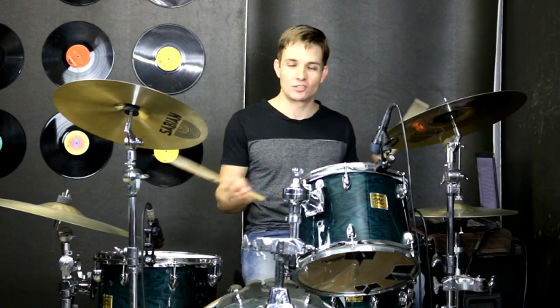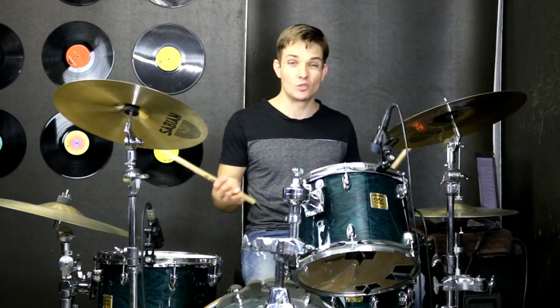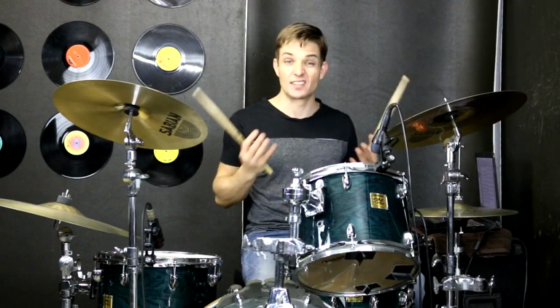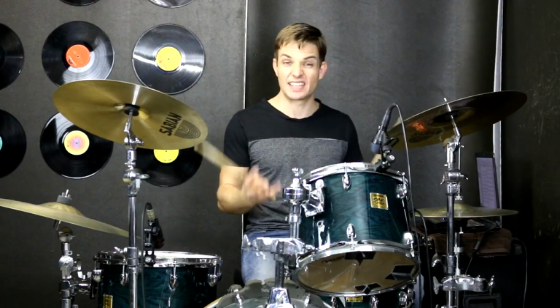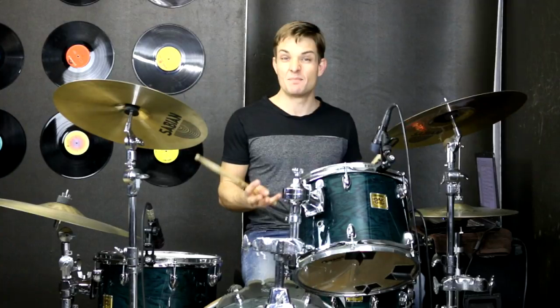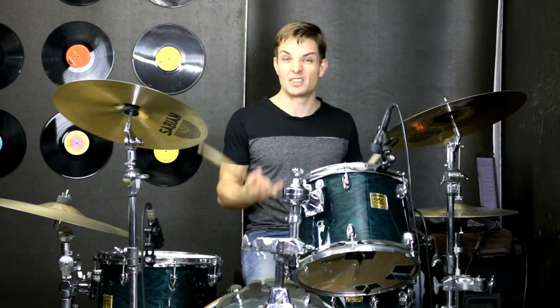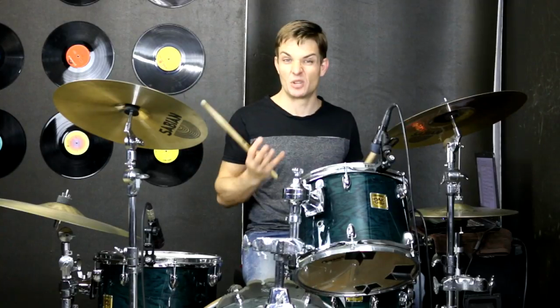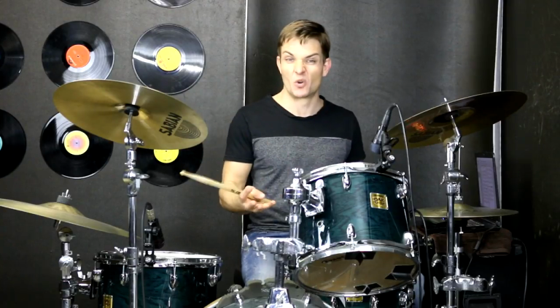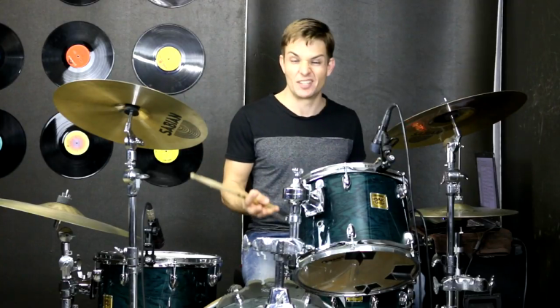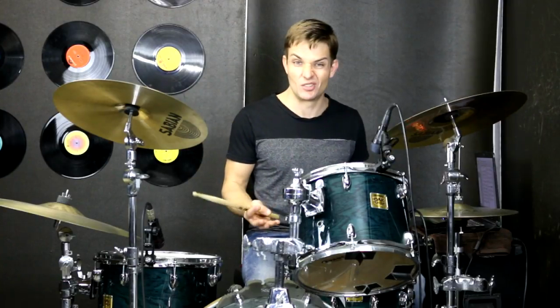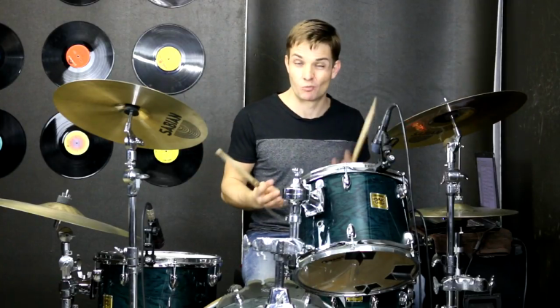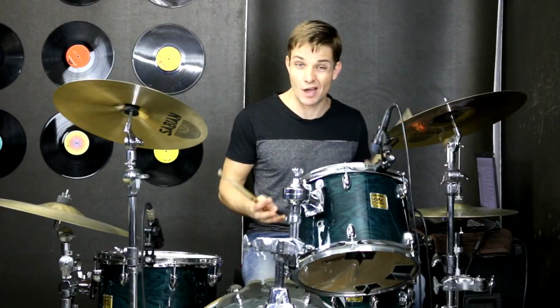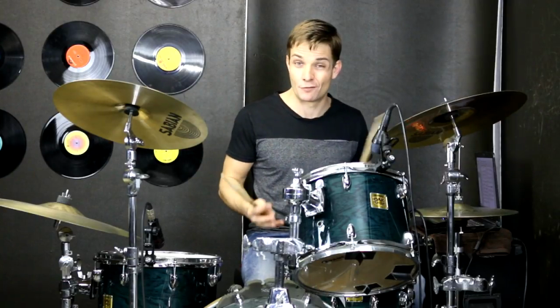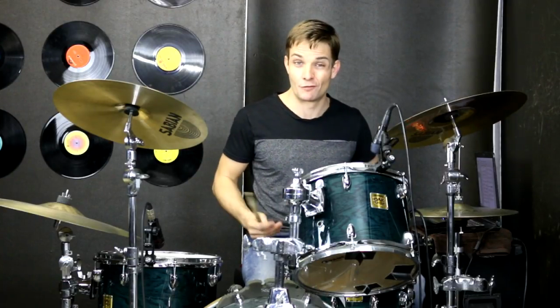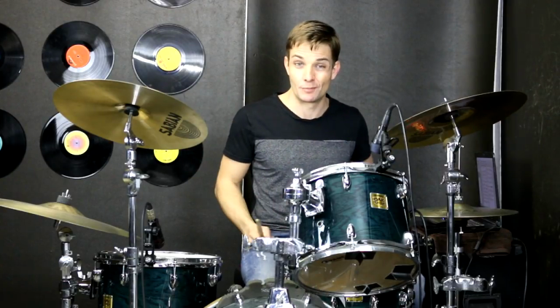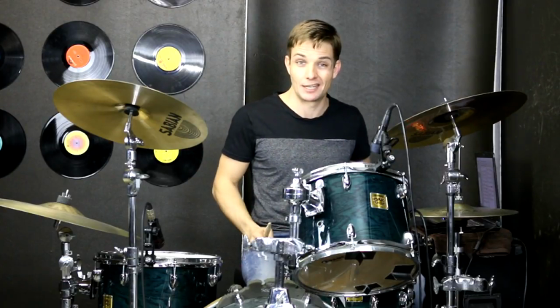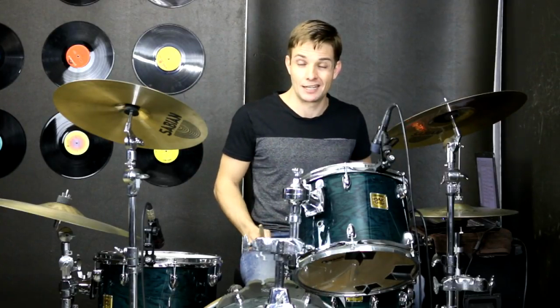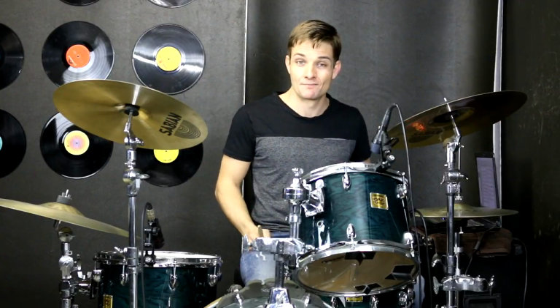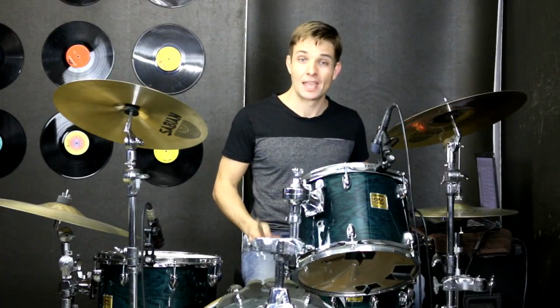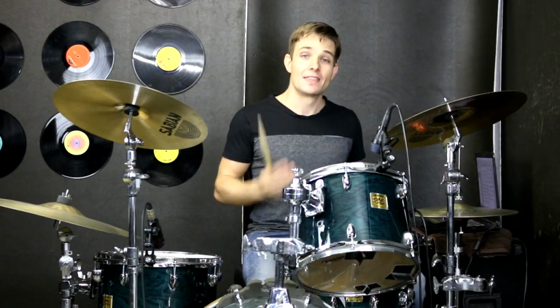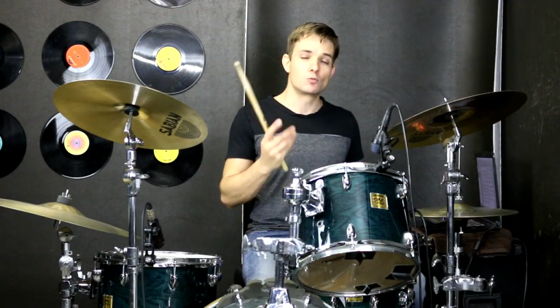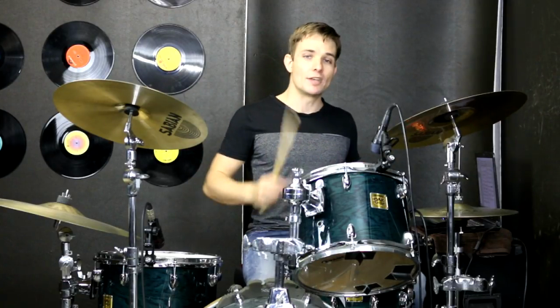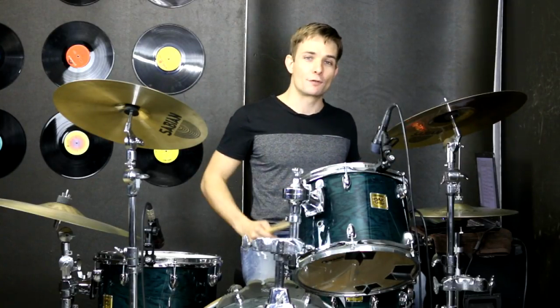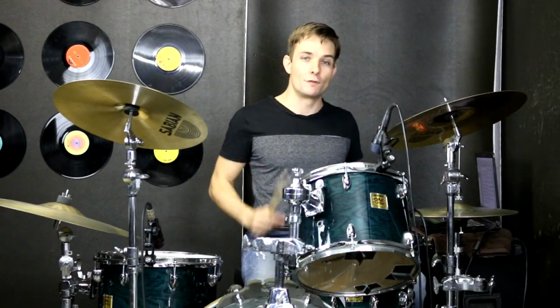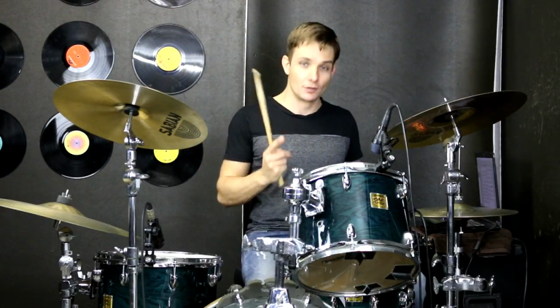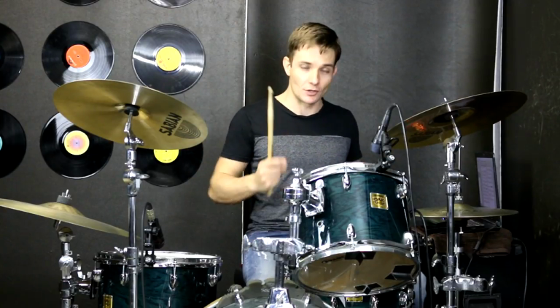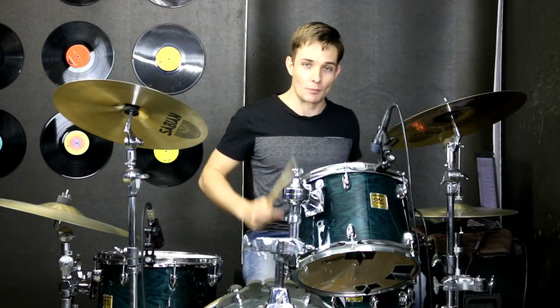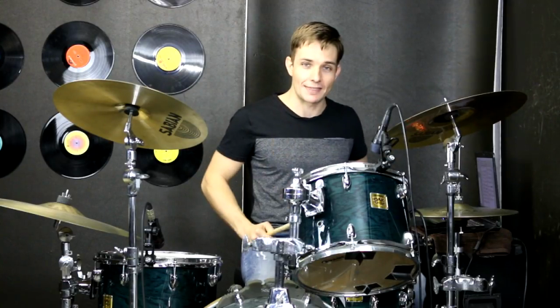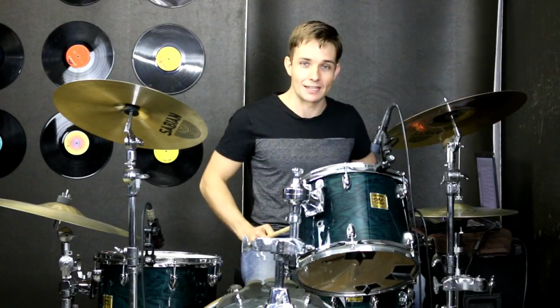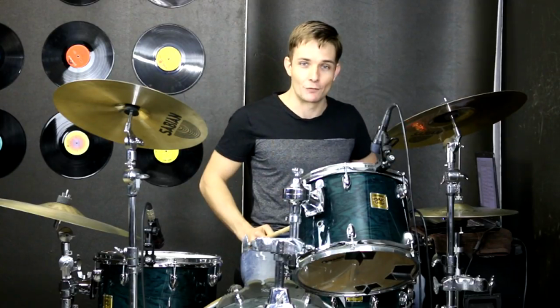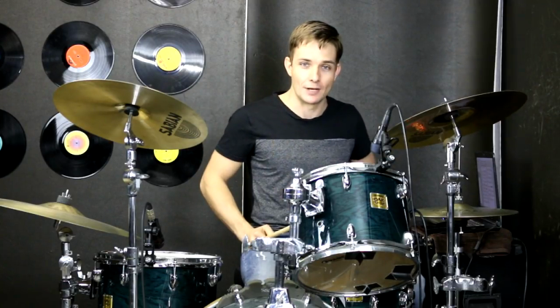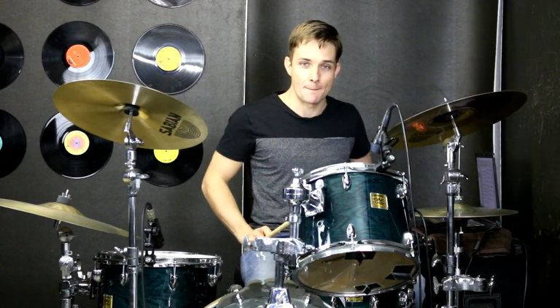After that, we're going back into the riff again using the same beat from the very beginning. There's one different fill so I'll break that down for you now.